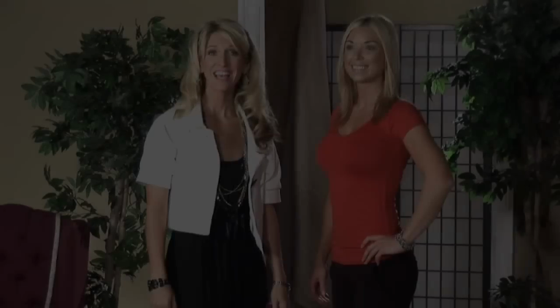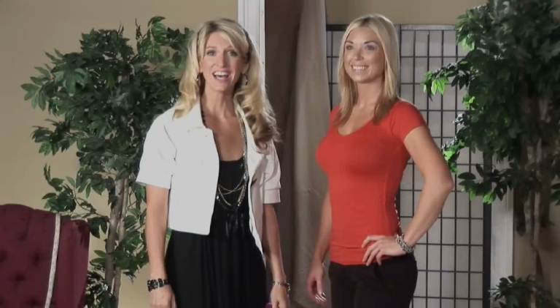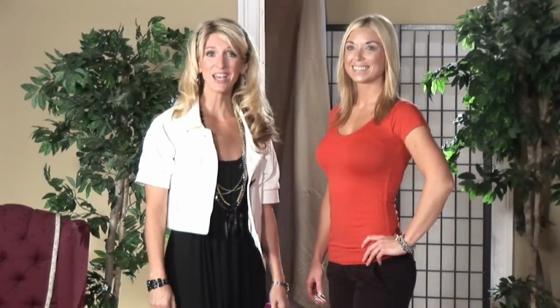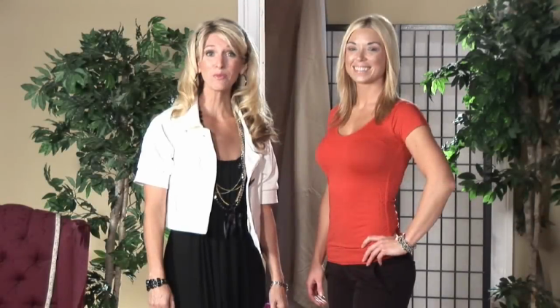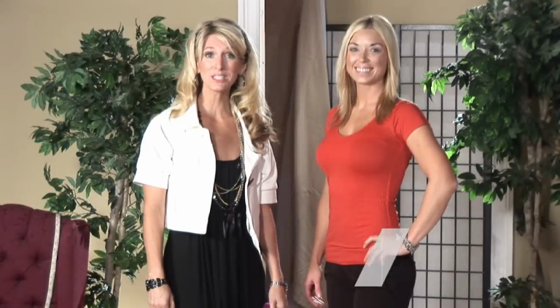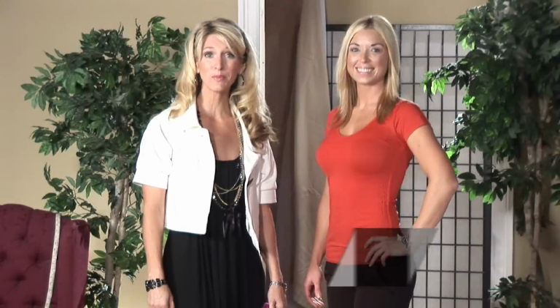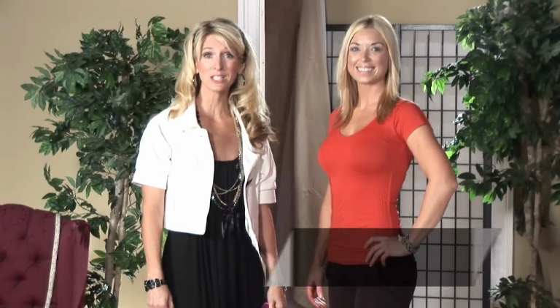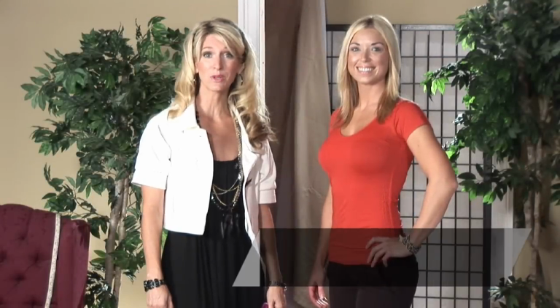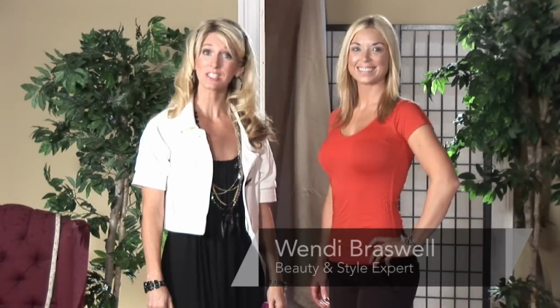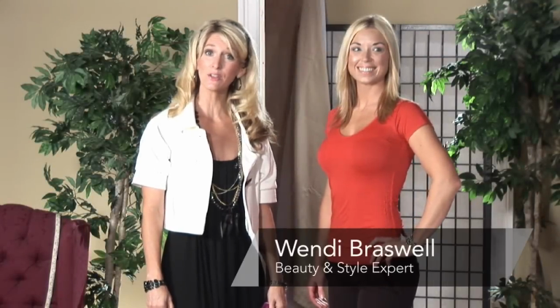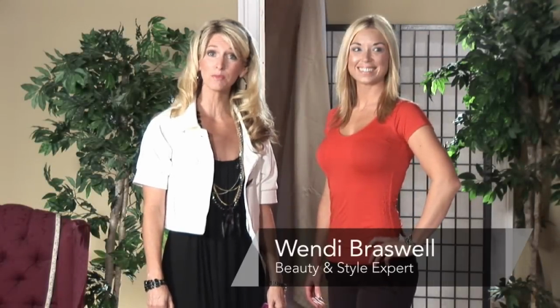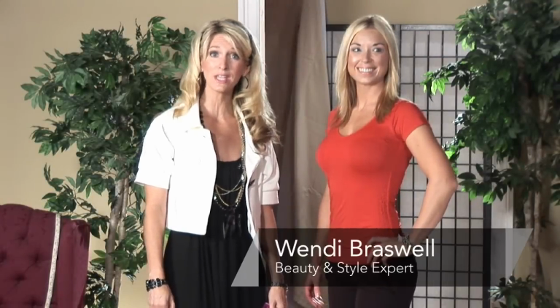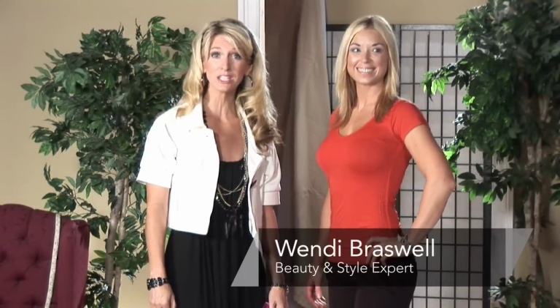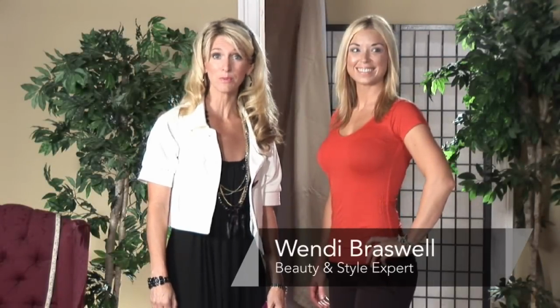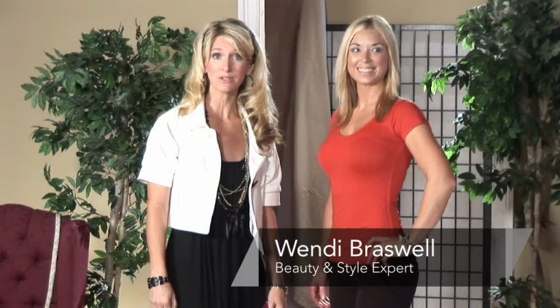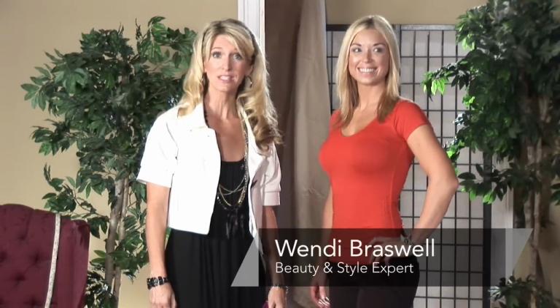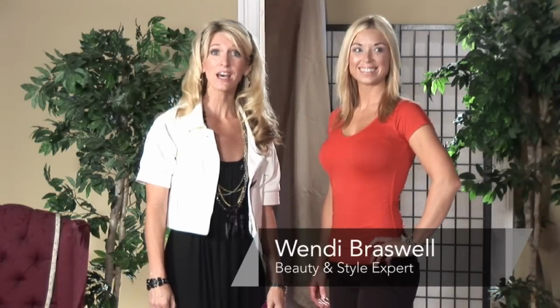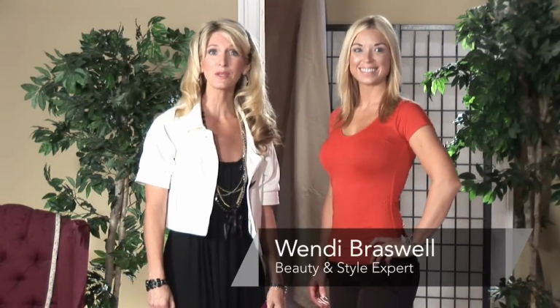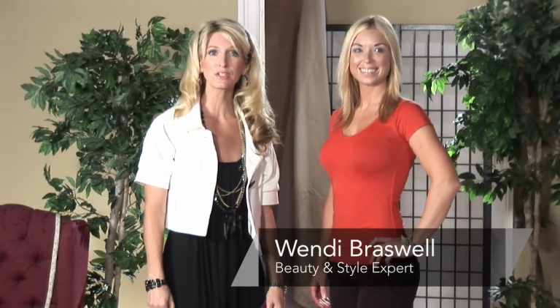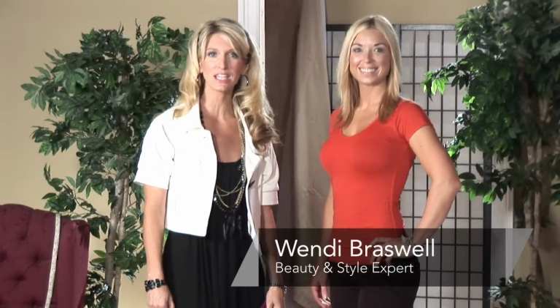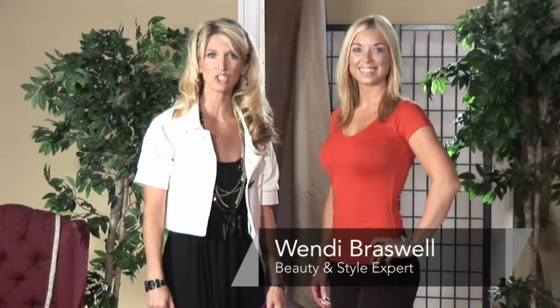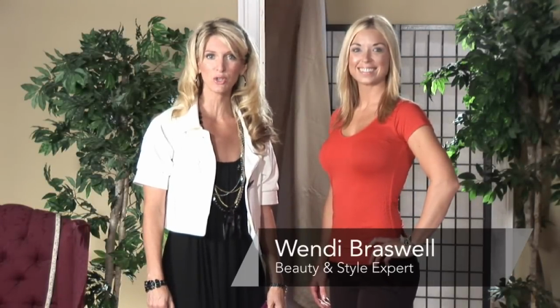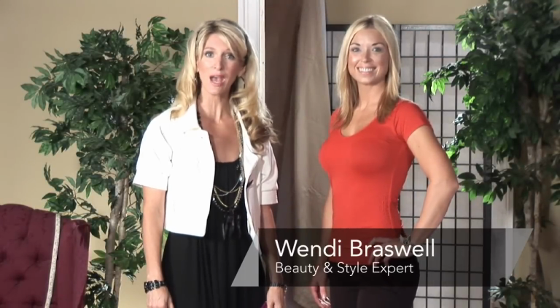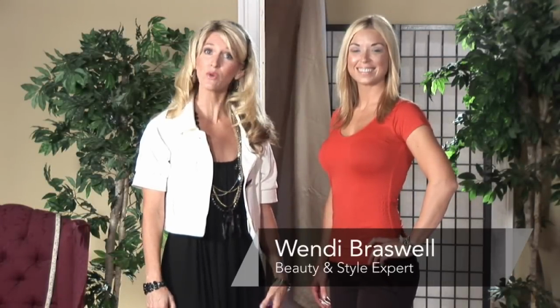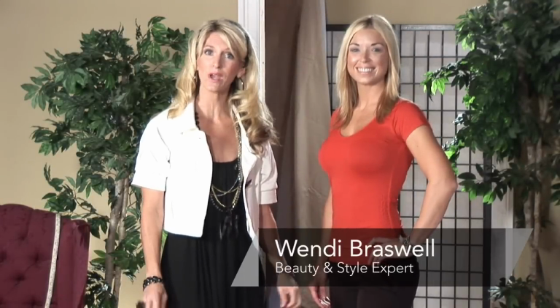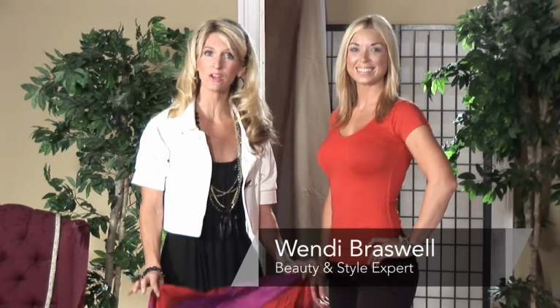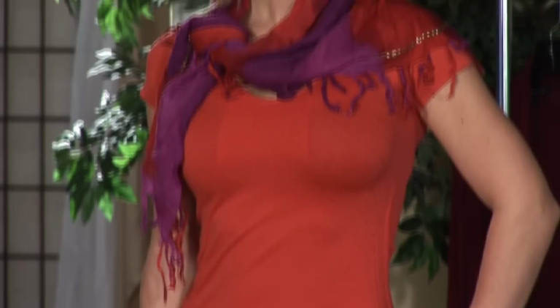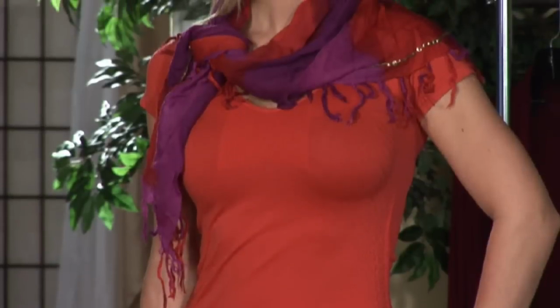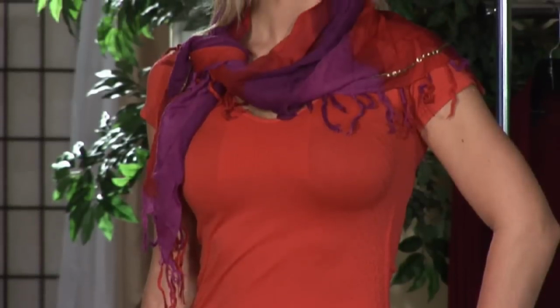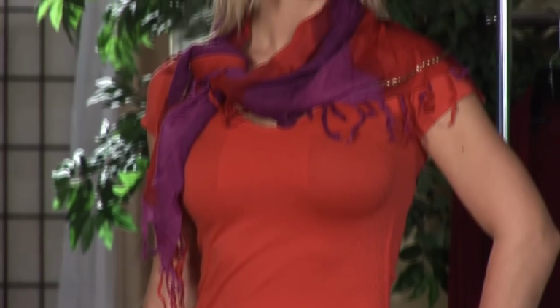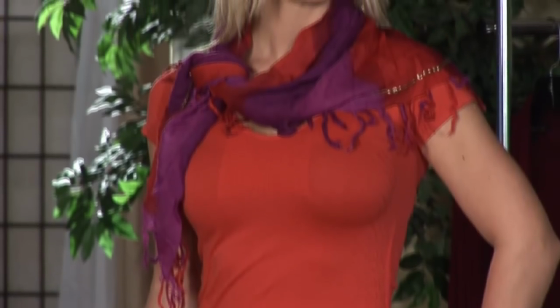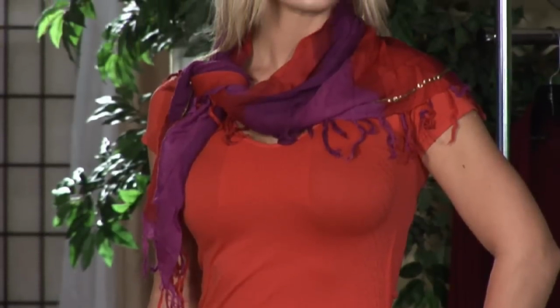Hi, I'm Wendy Braswell, style and beauty expert. I'm here today to show you how to wear your triangle shawl.